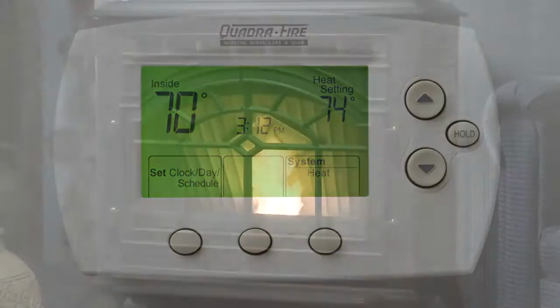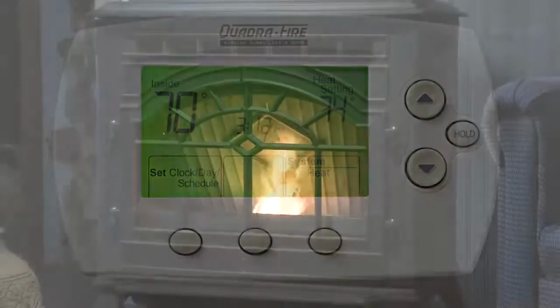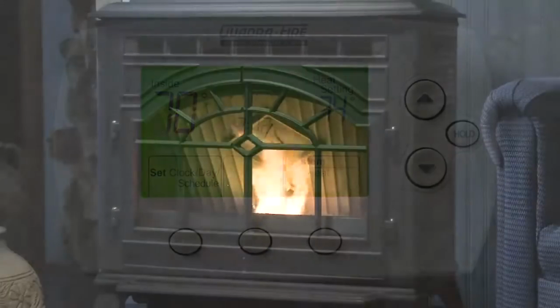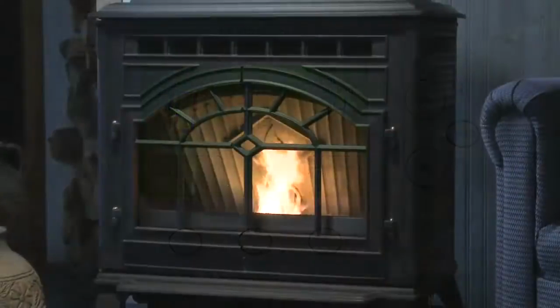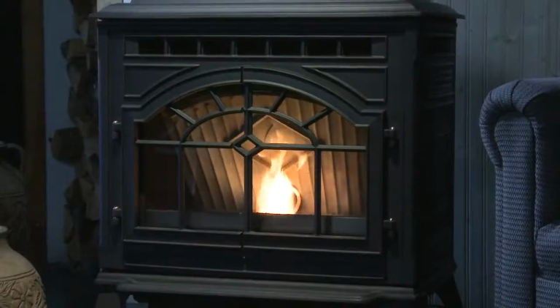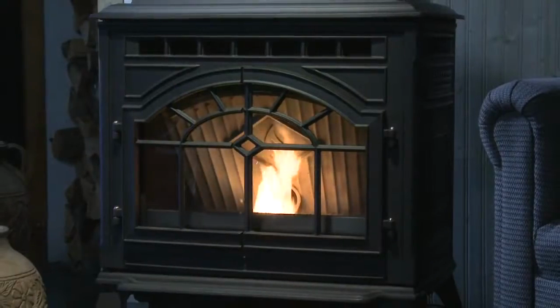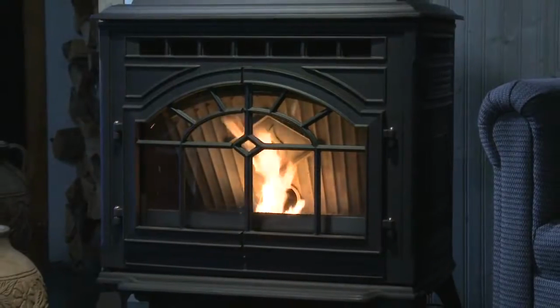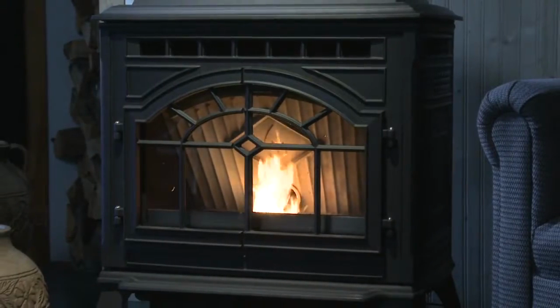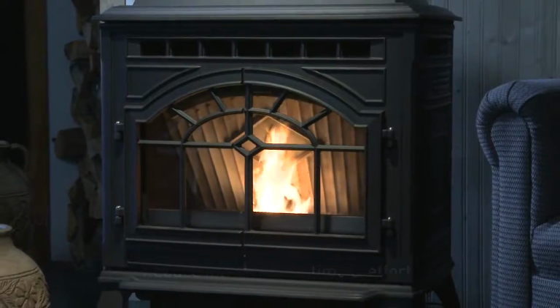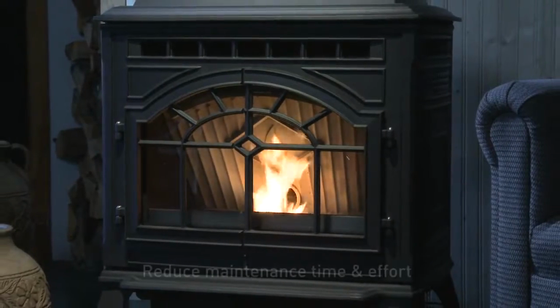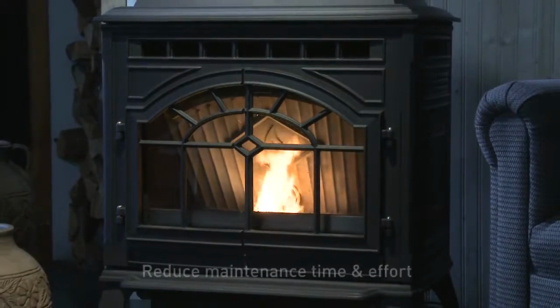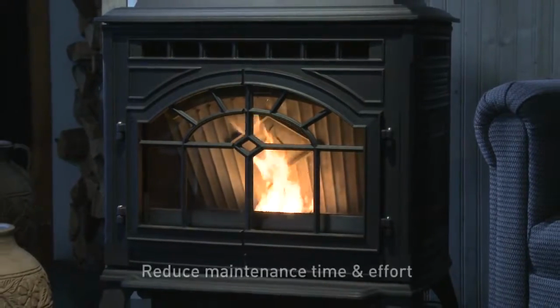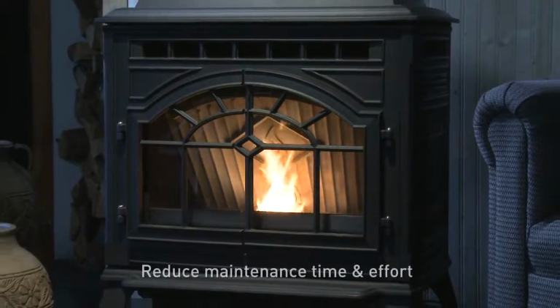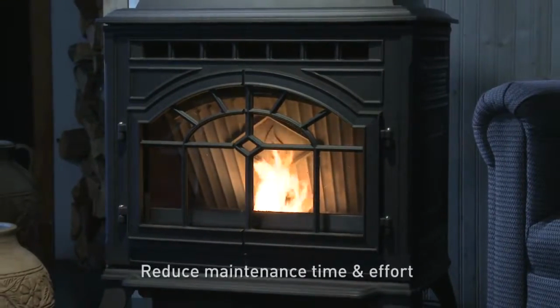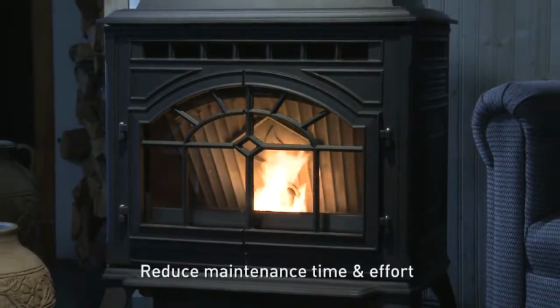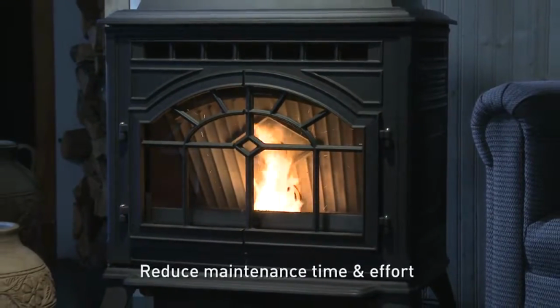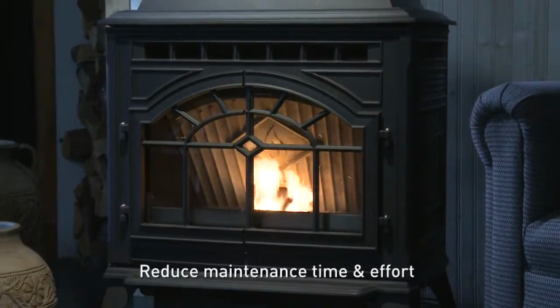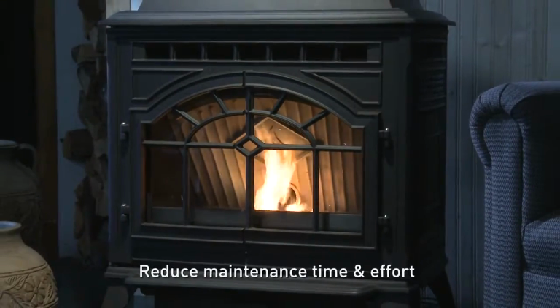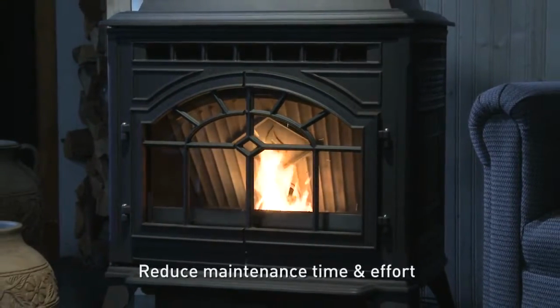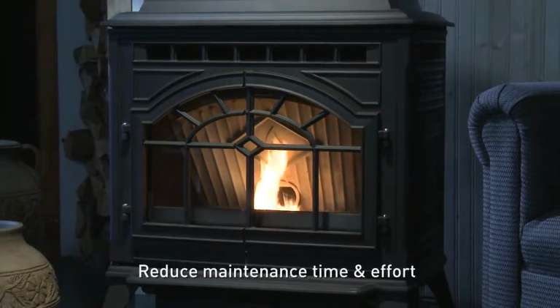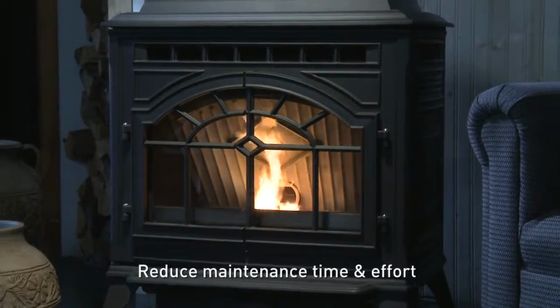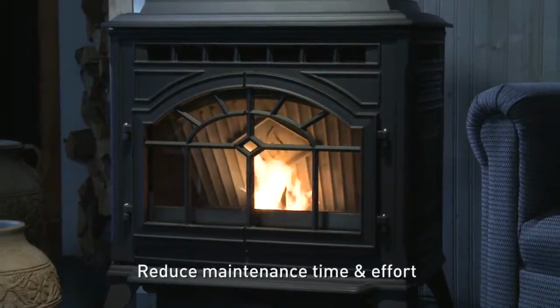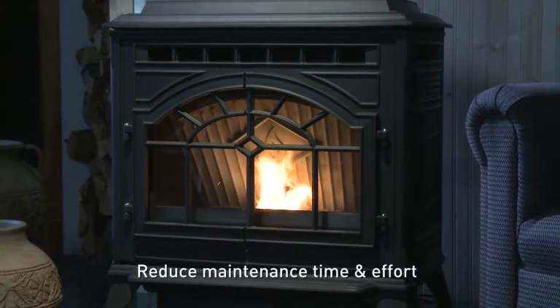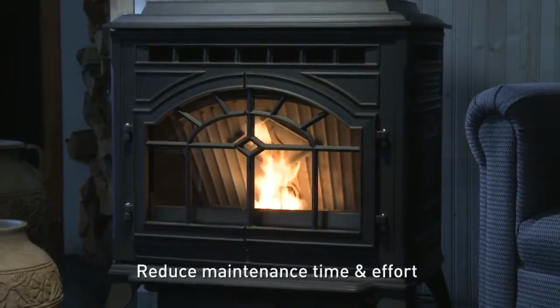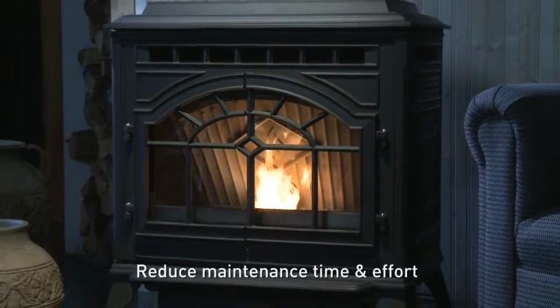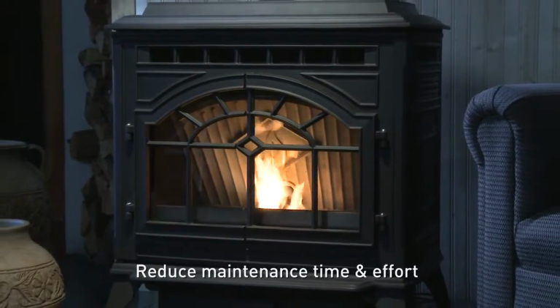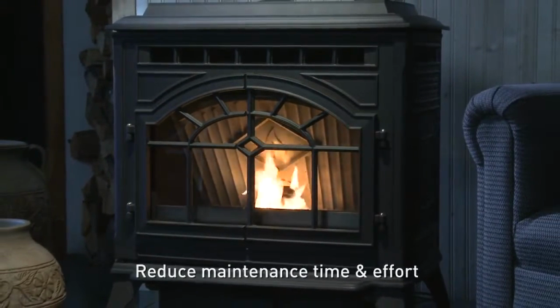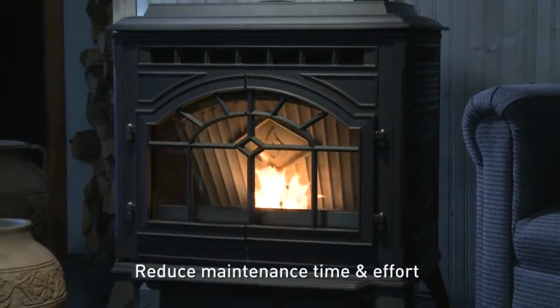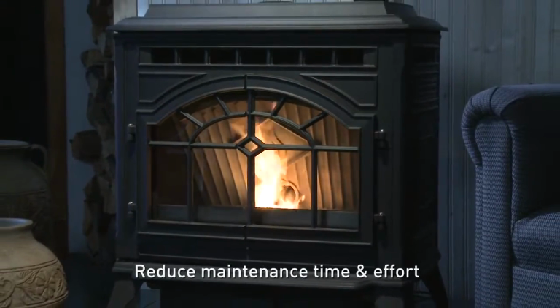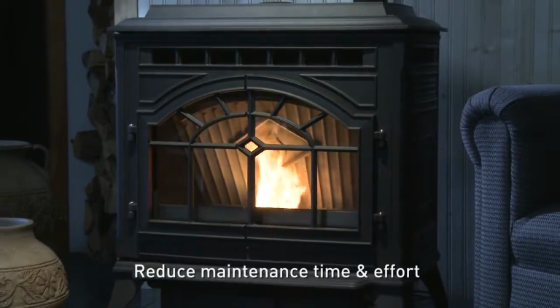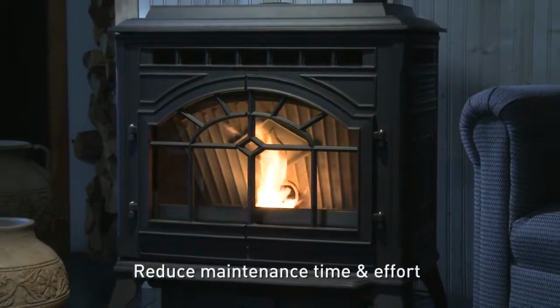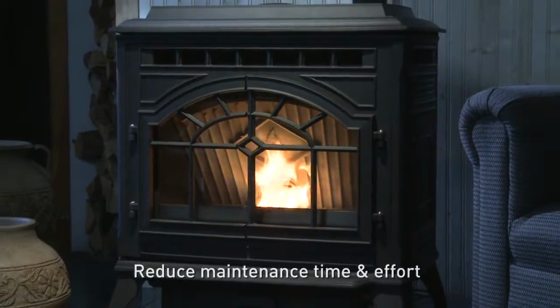An 80-pound hopper and an easy-clean ash pot help reduce maintenance time and effort.